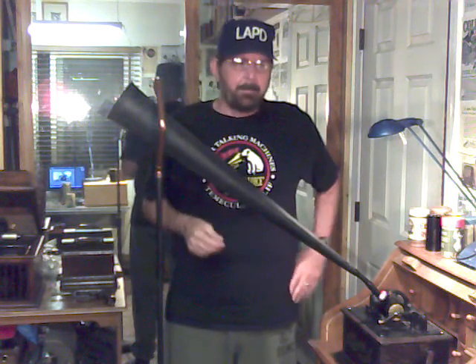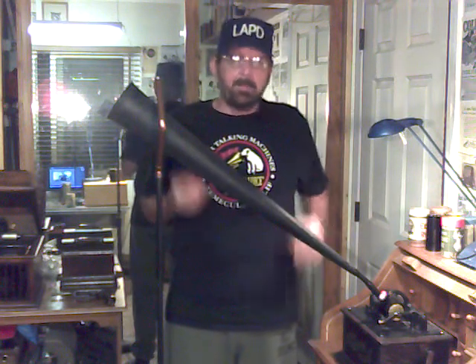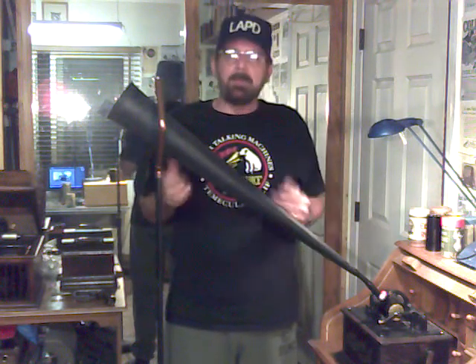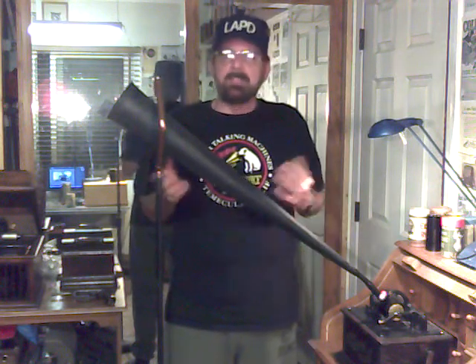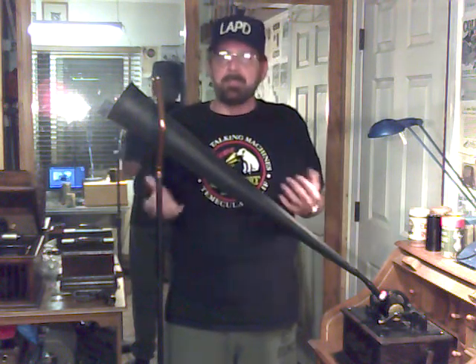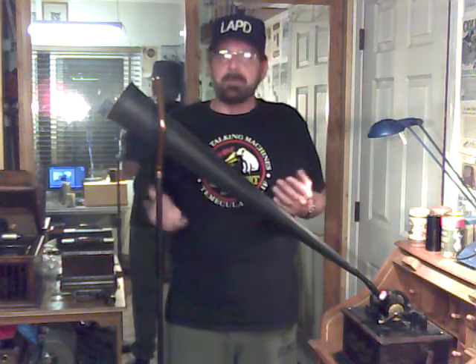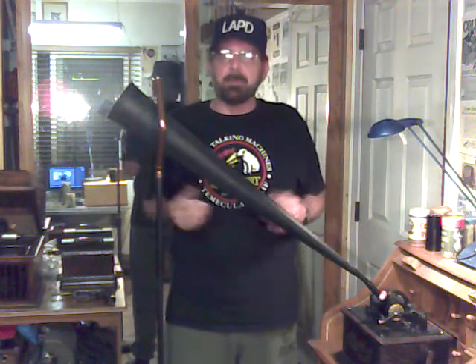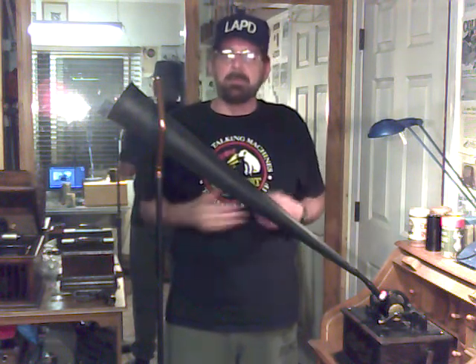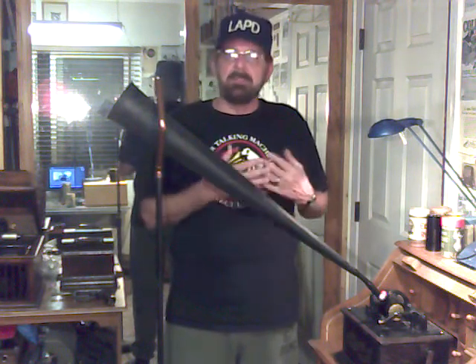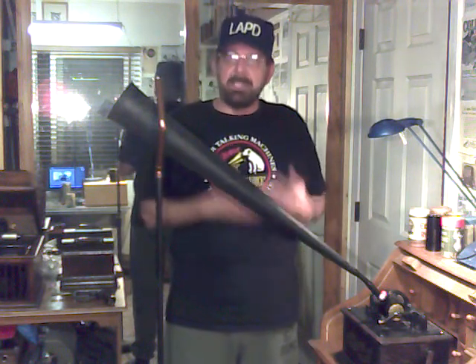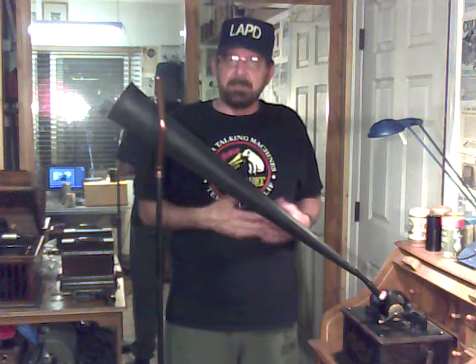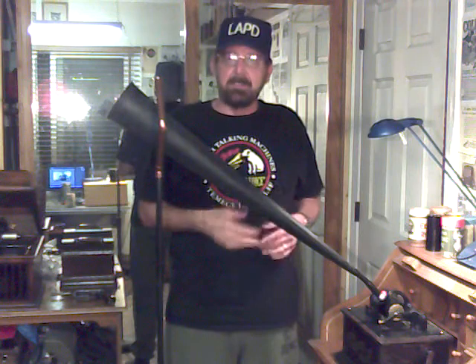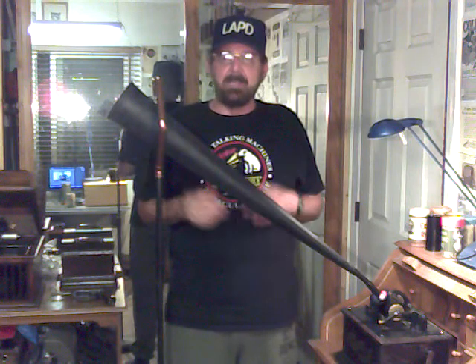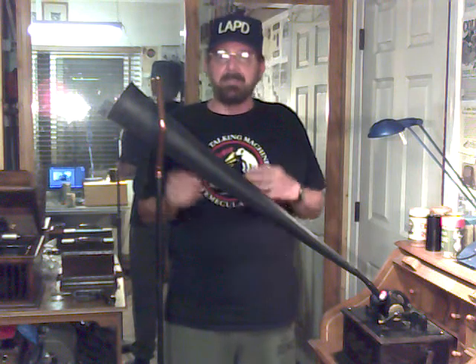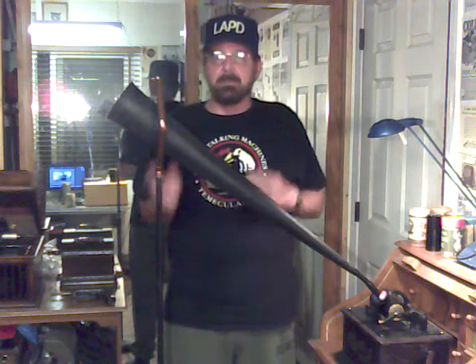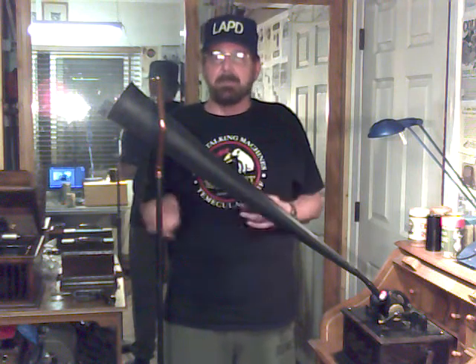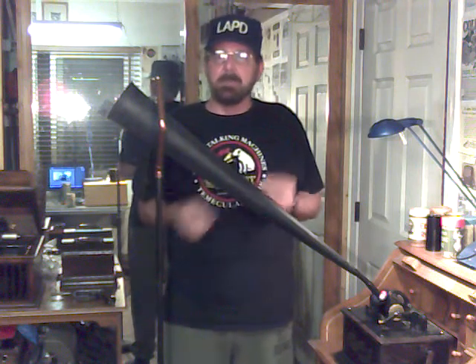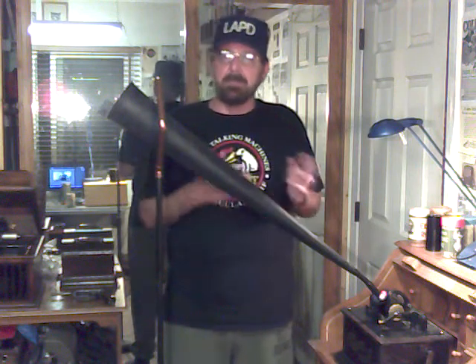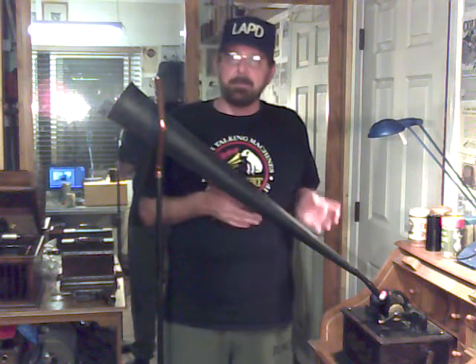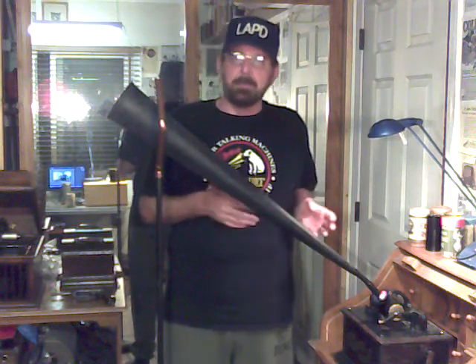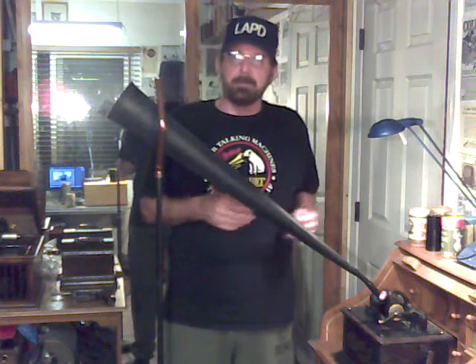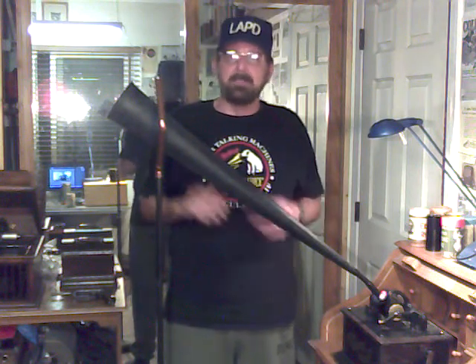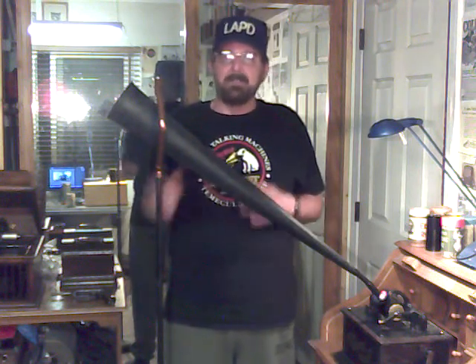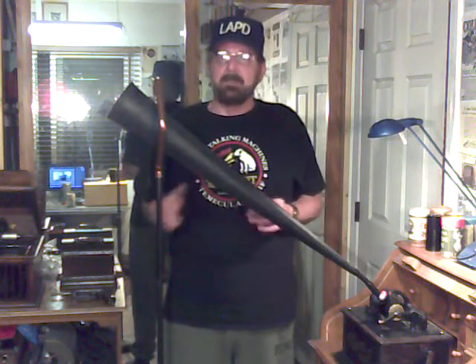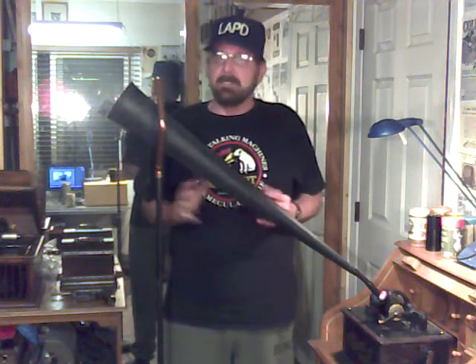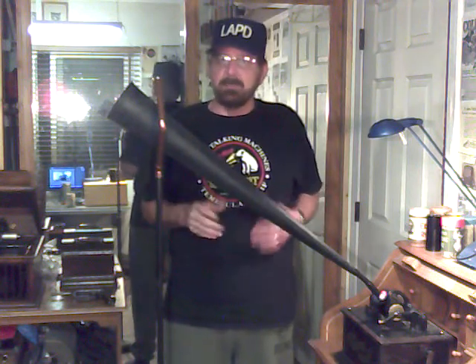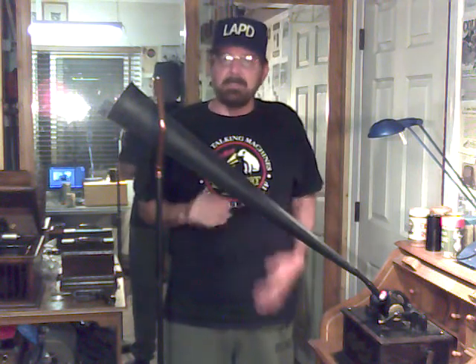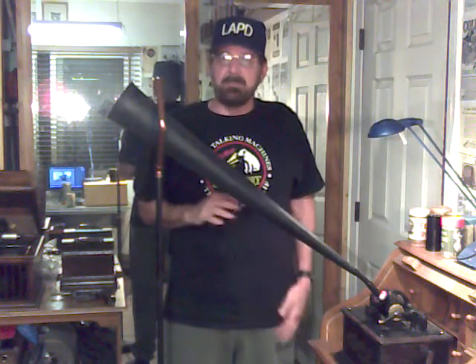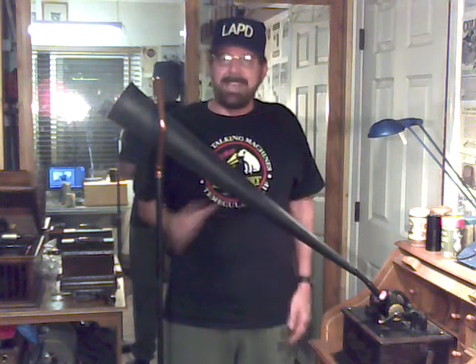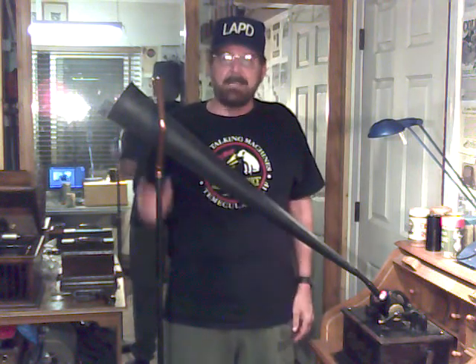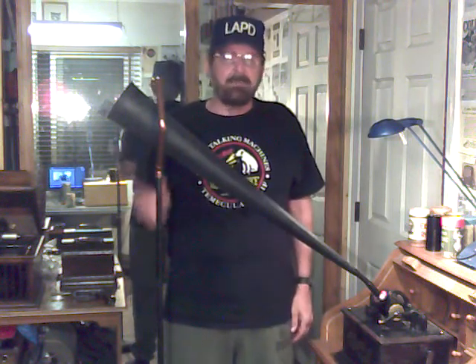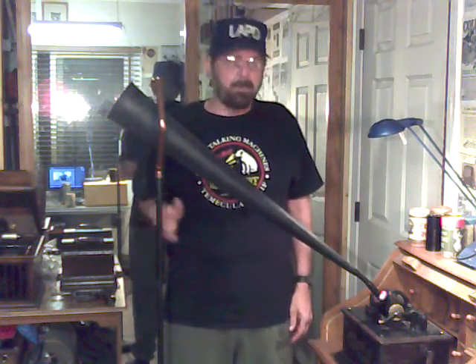The only way to test a recorder is to test it. If it makes a good recording, it's a good recorder. If it doesn't, it isn't. It's that simple.